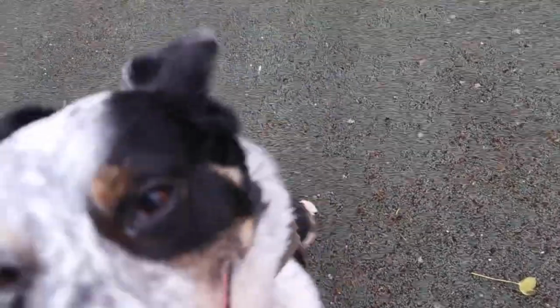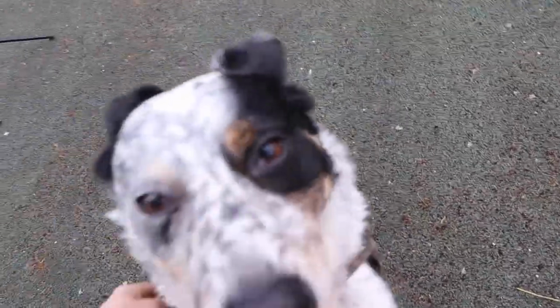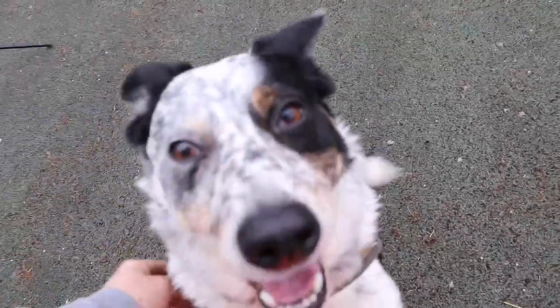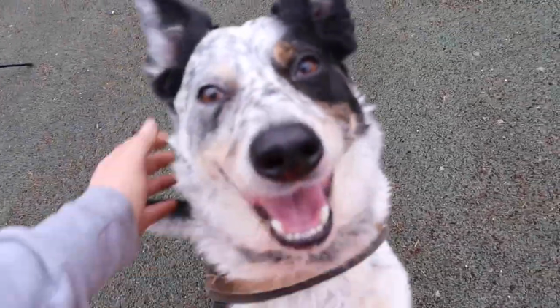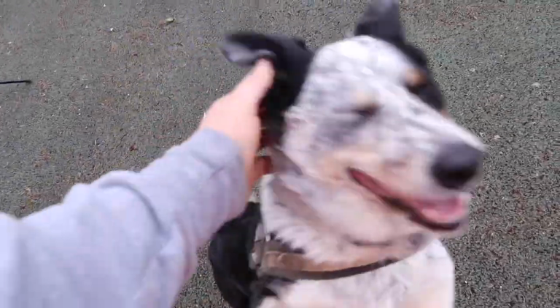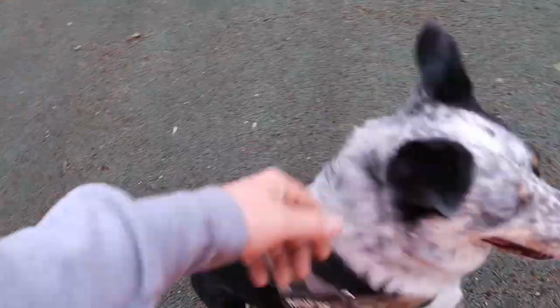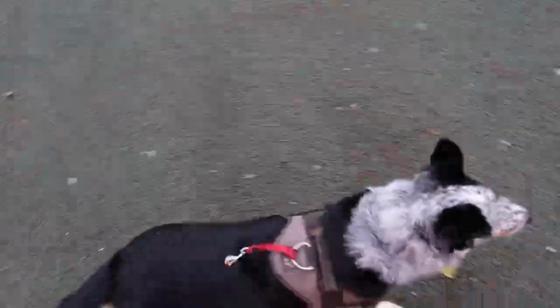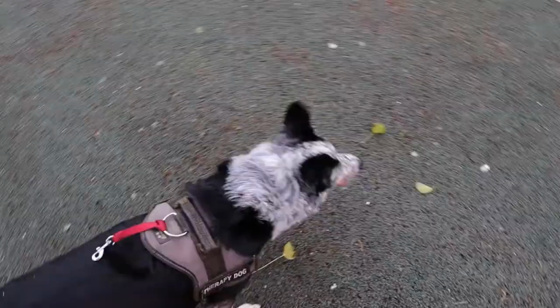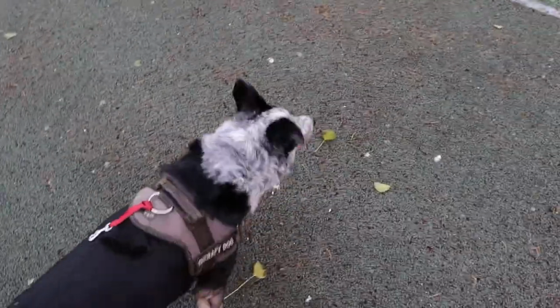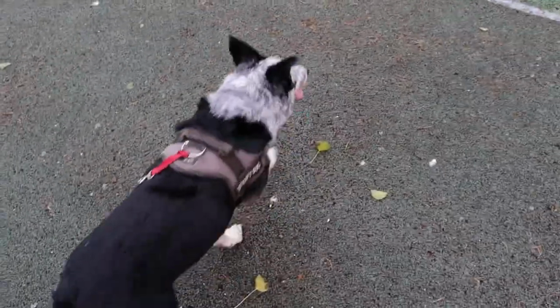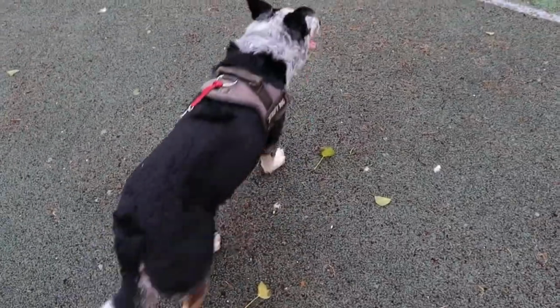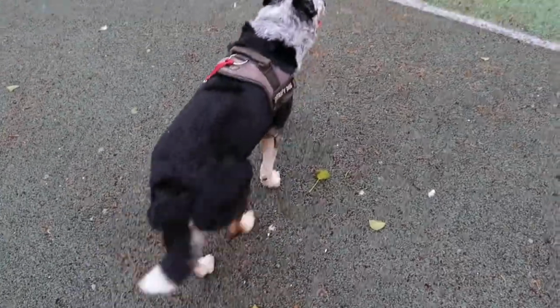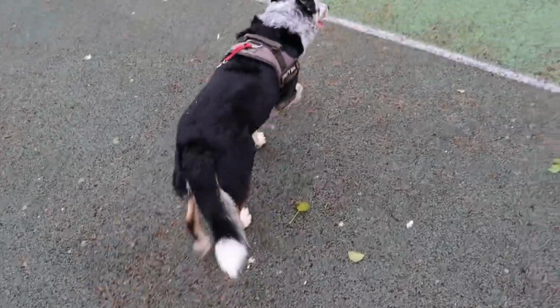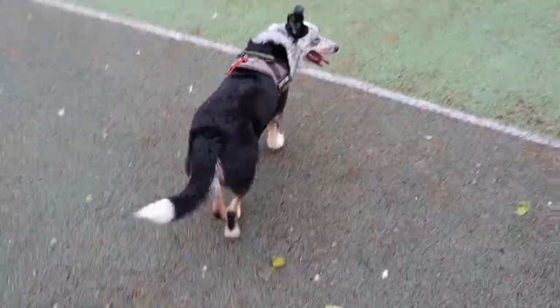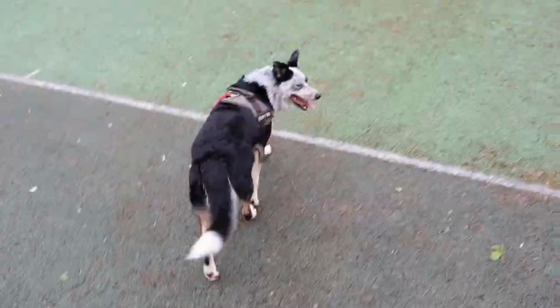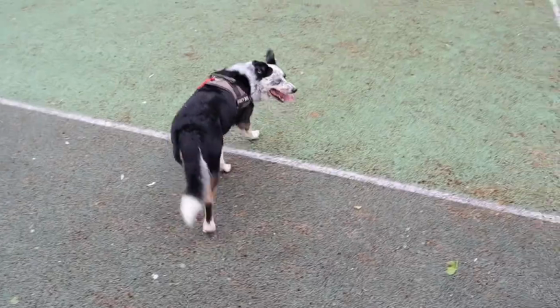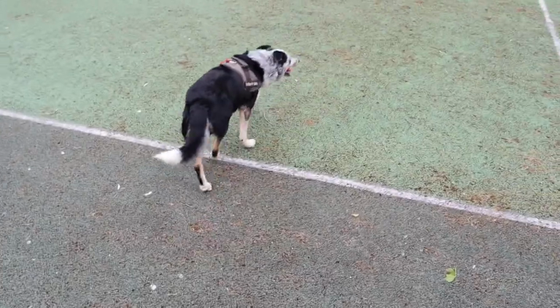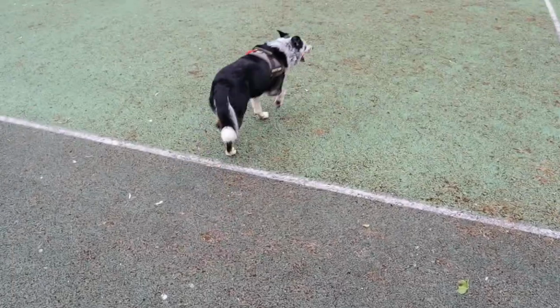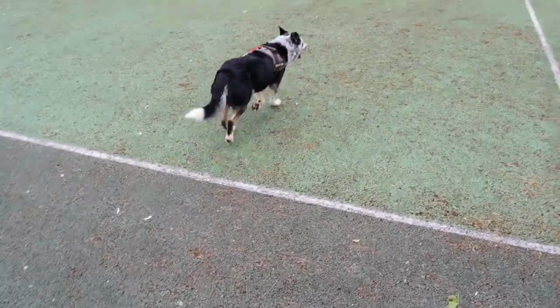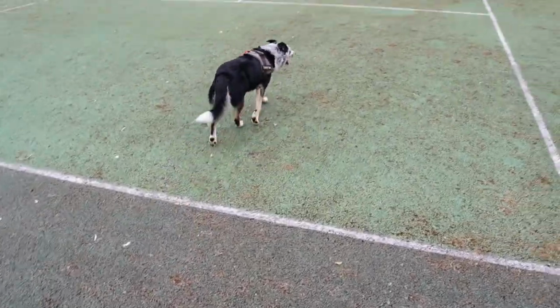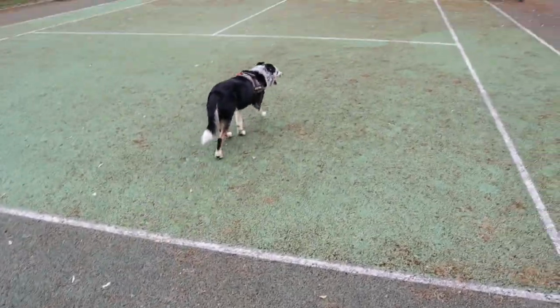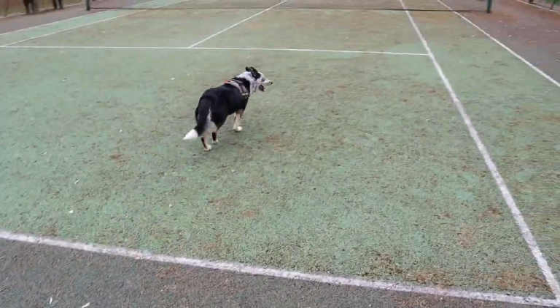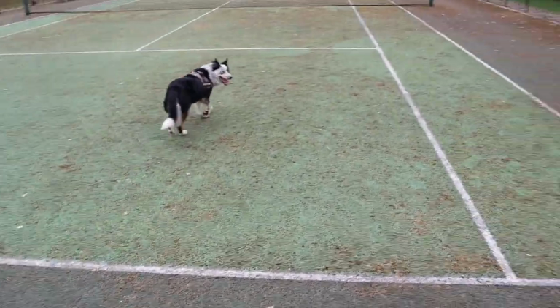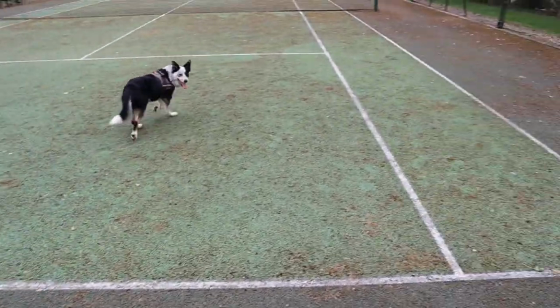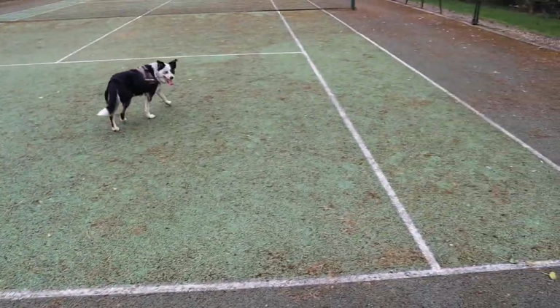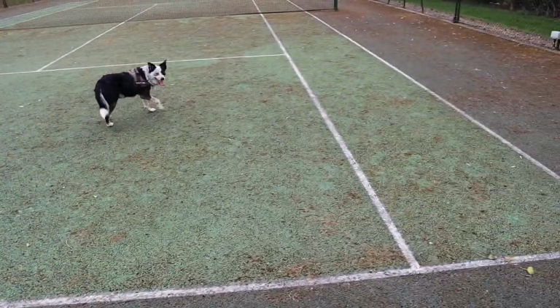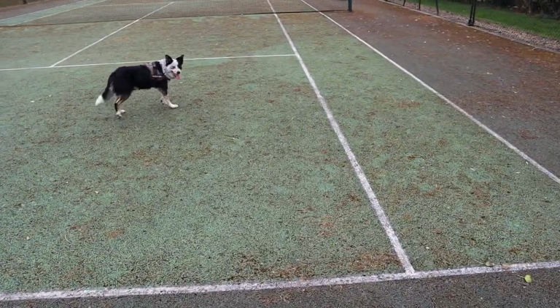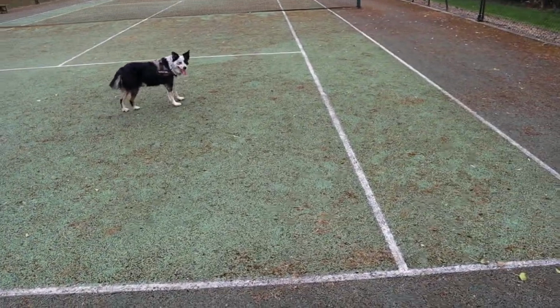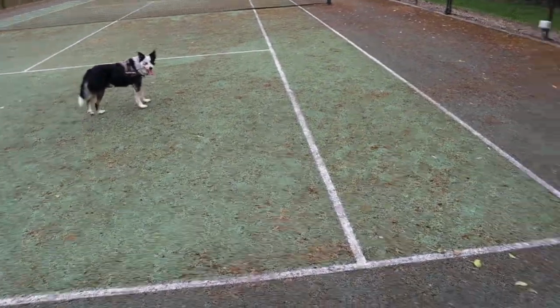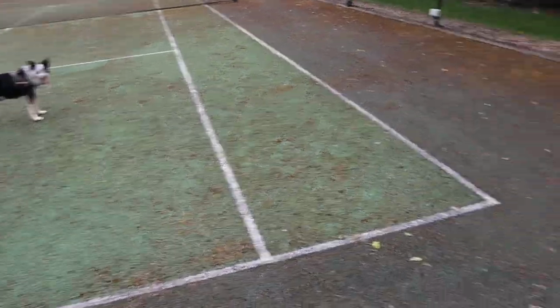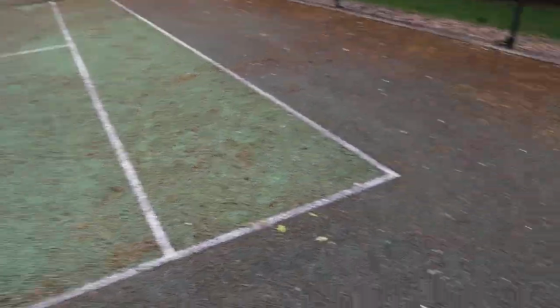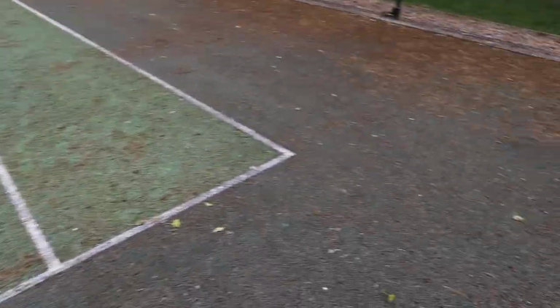Are we going to be busy today? I think we are. We've got a tennis court to clean.